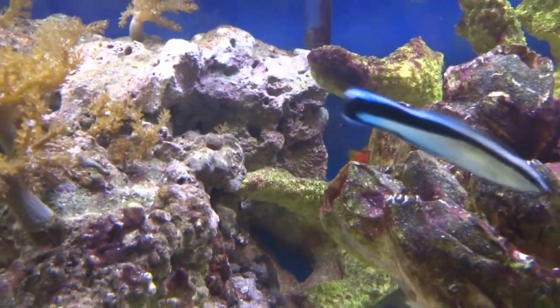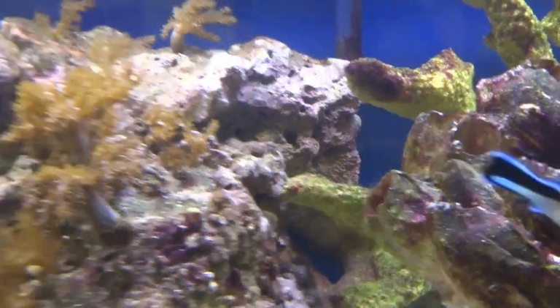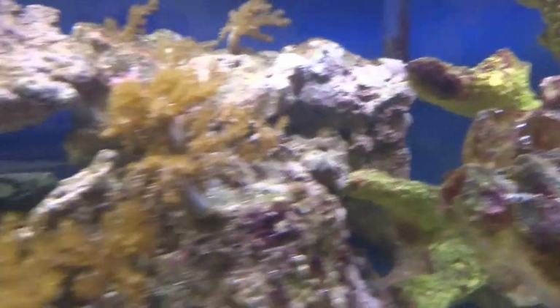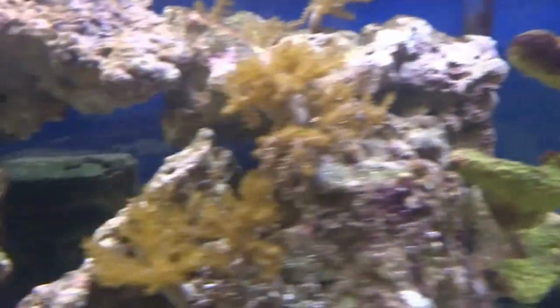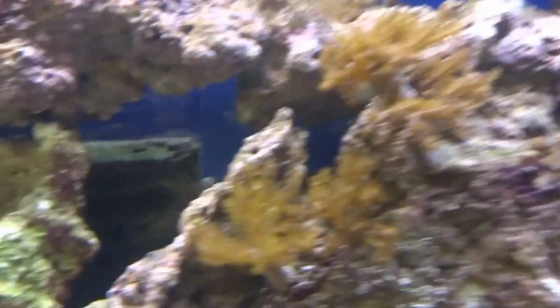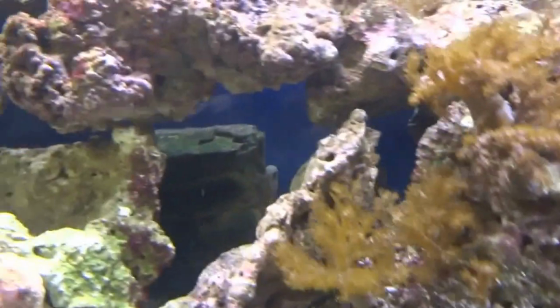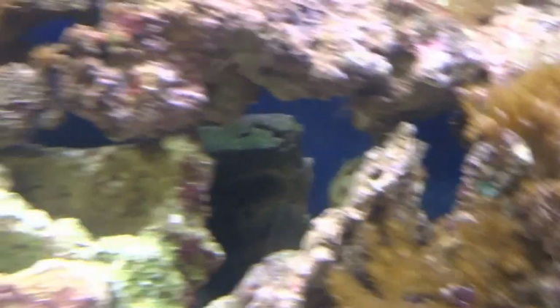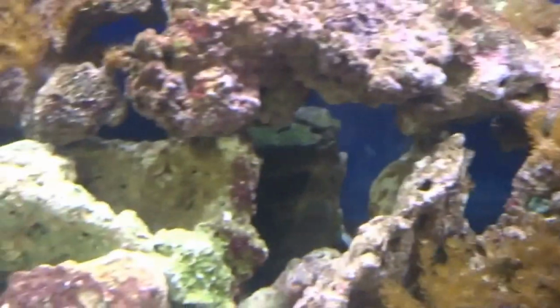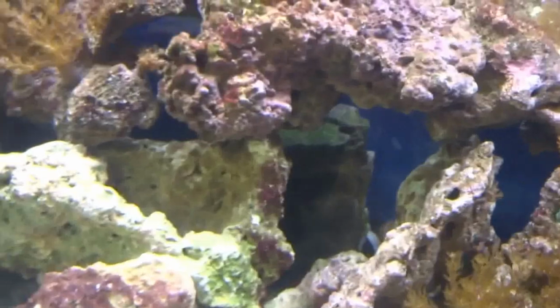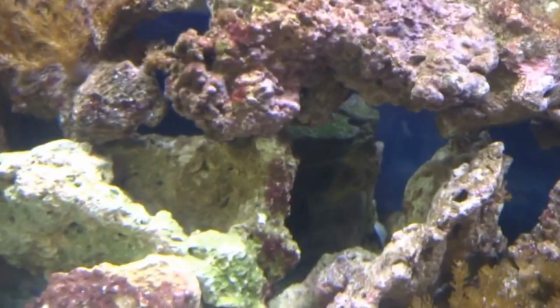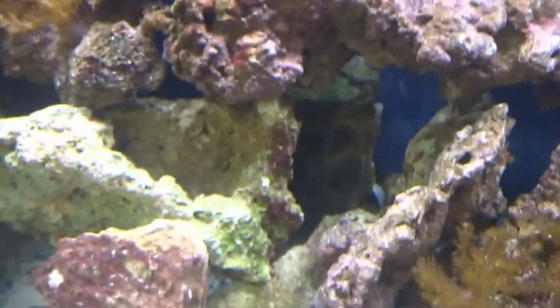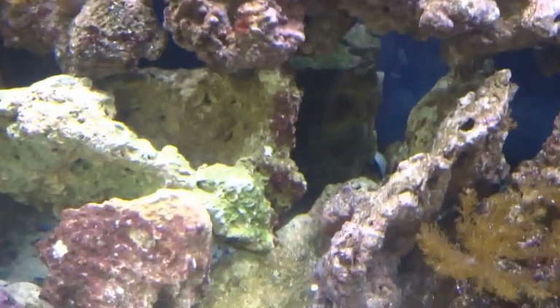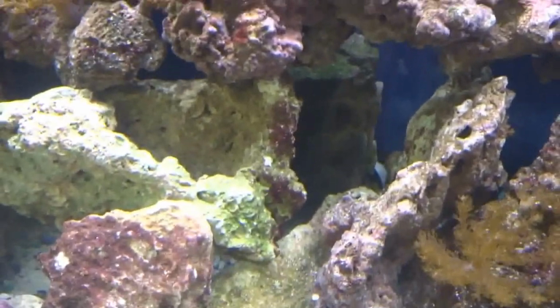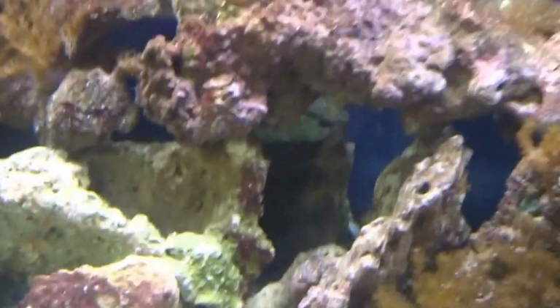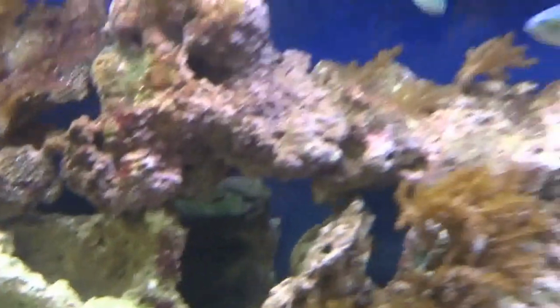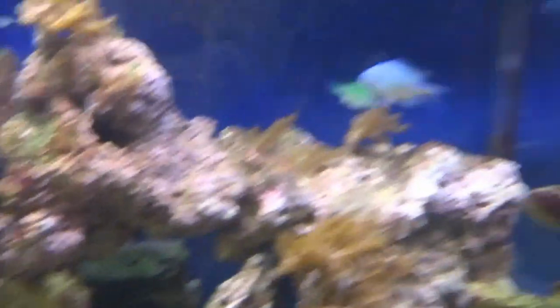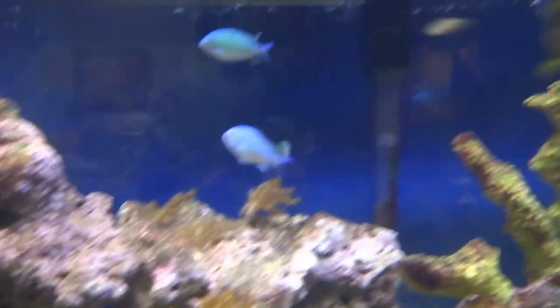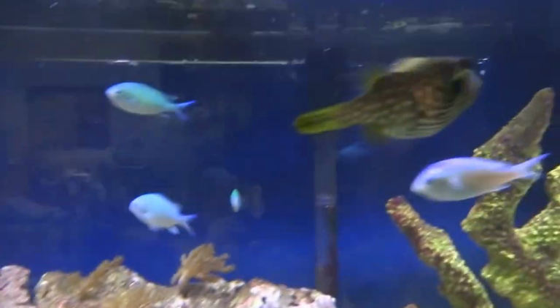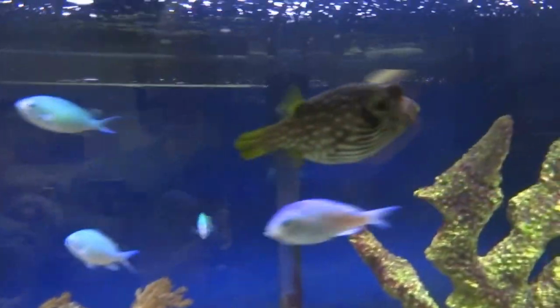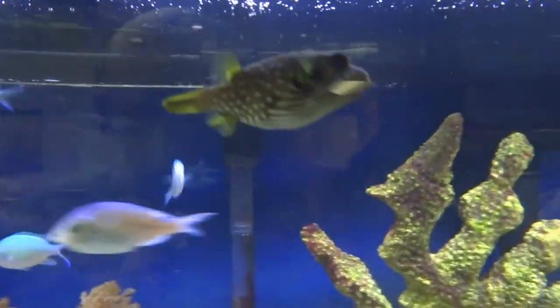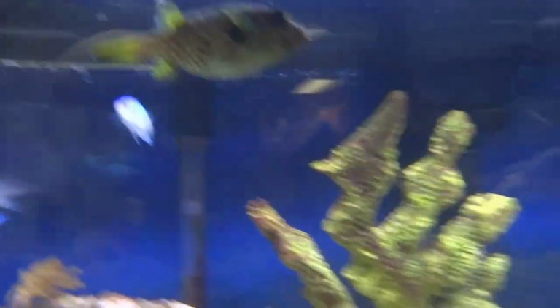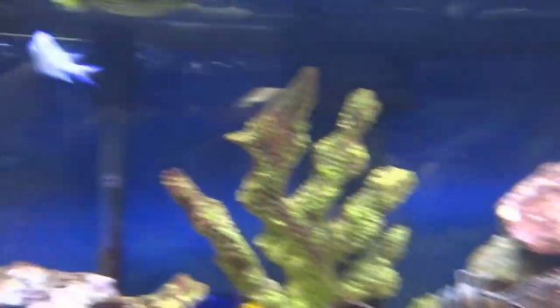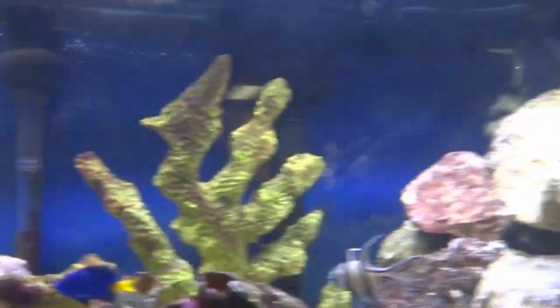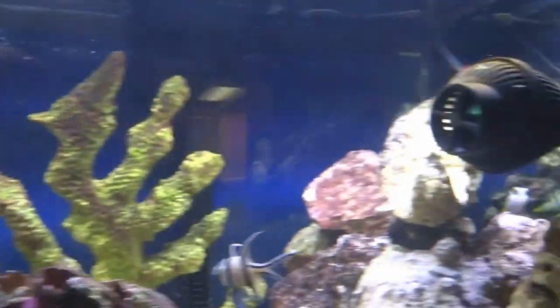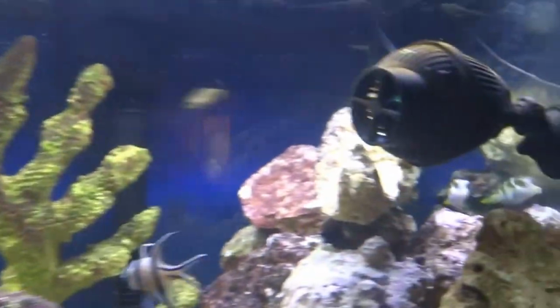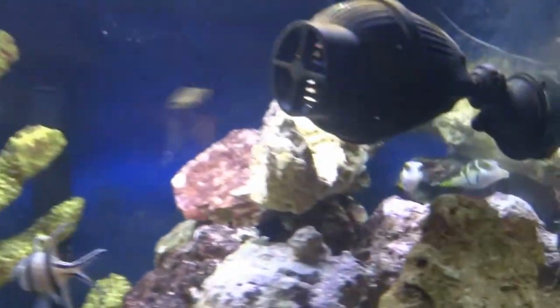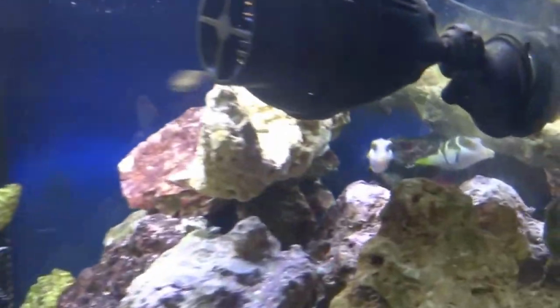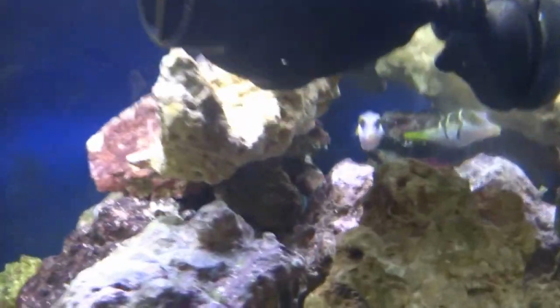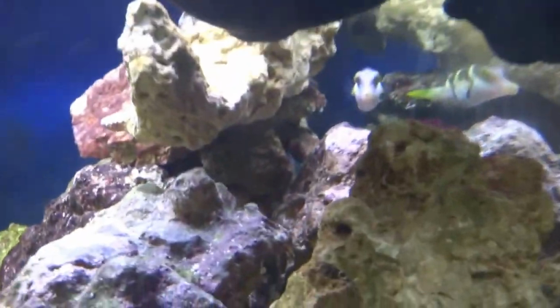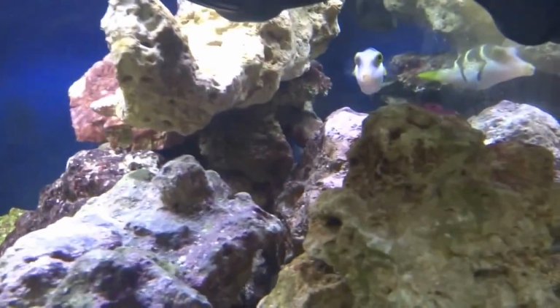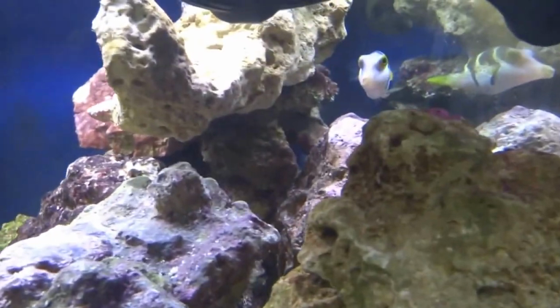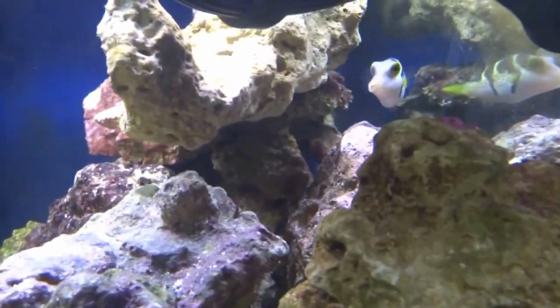I got a Shrimp Goby down in that Mine Hut there. There is a little Valentini Puffer.